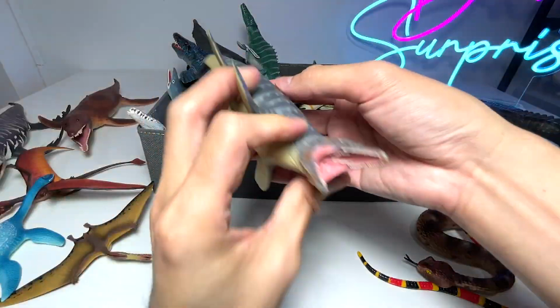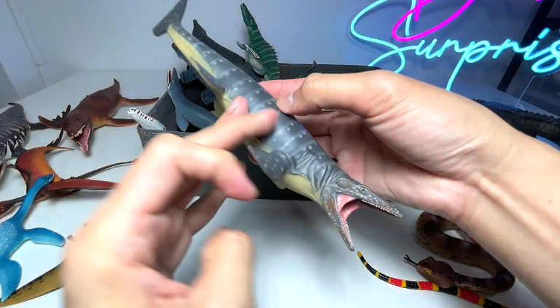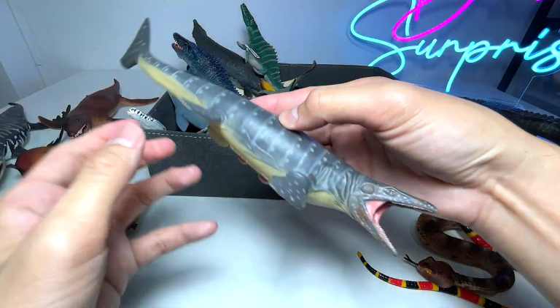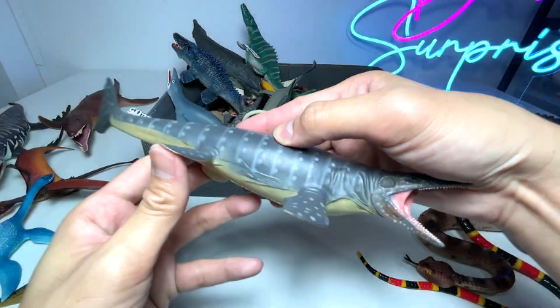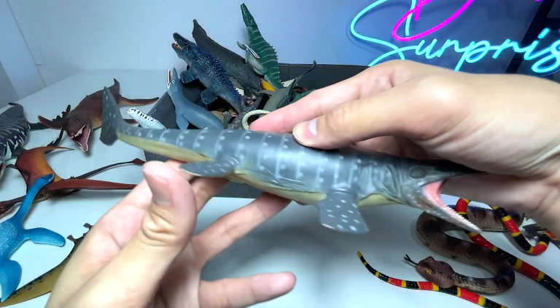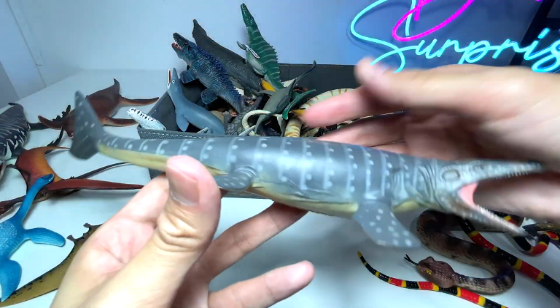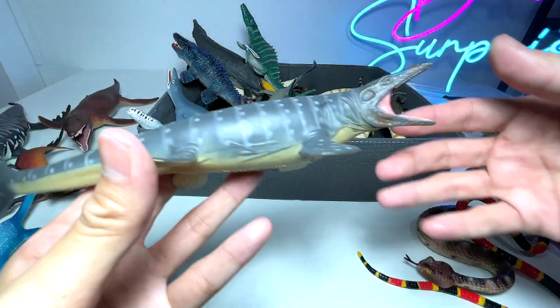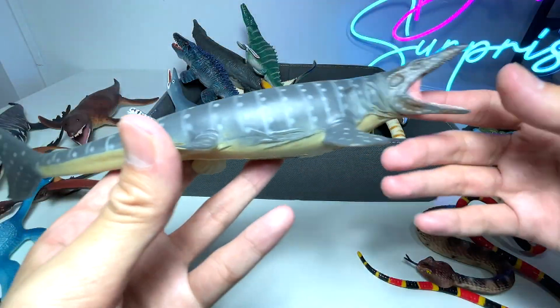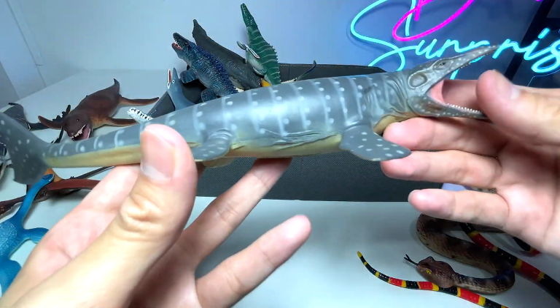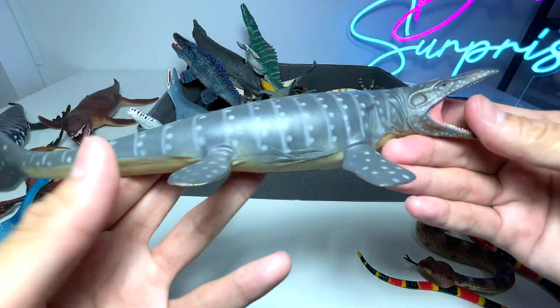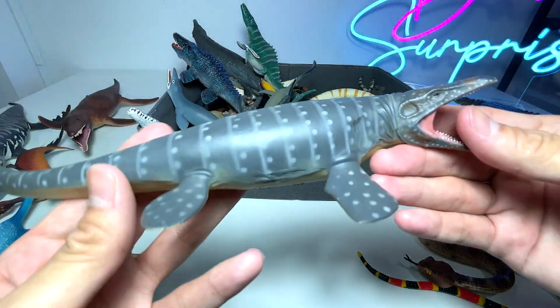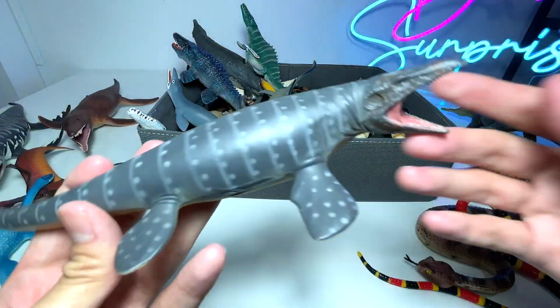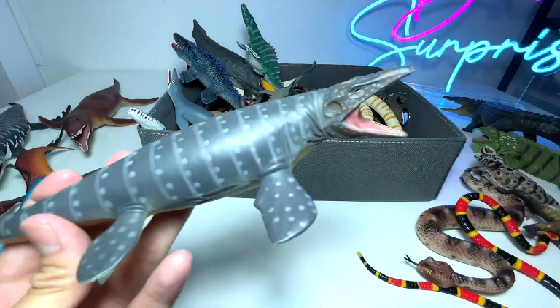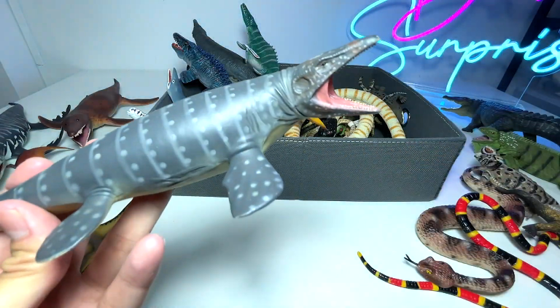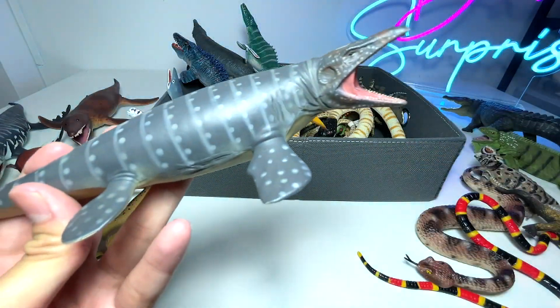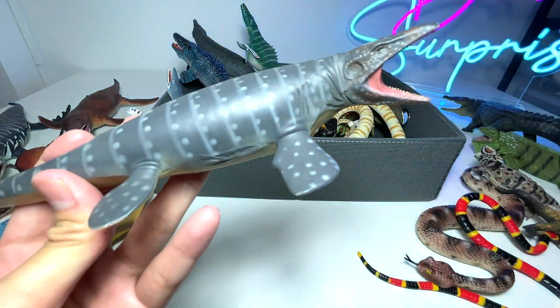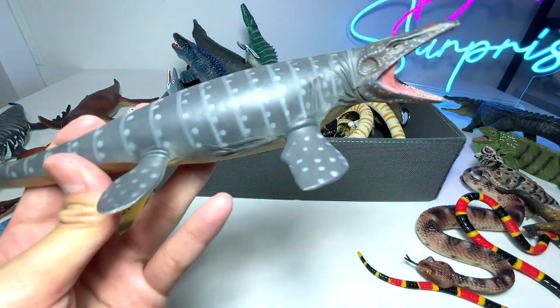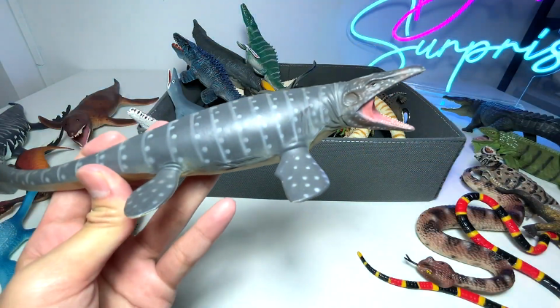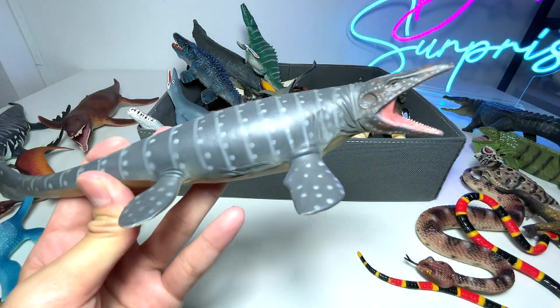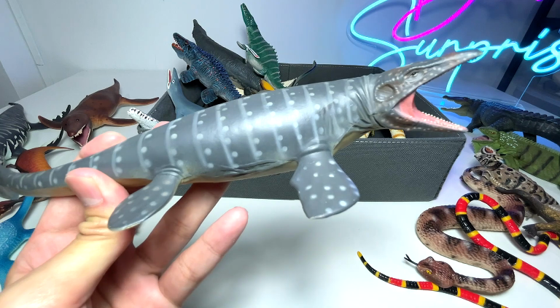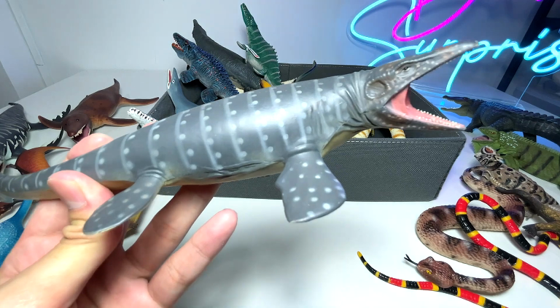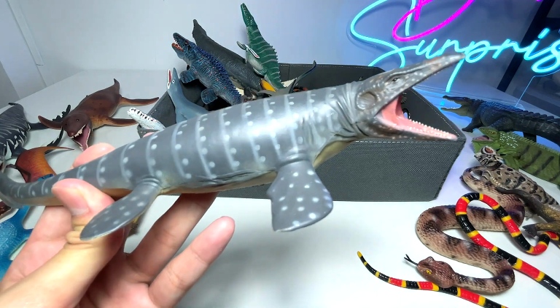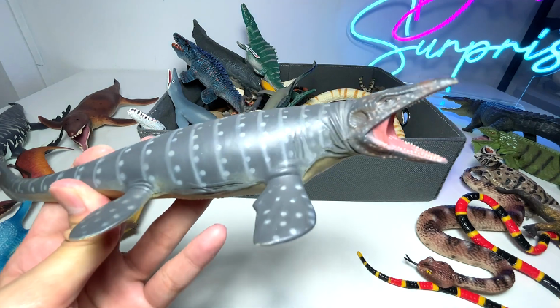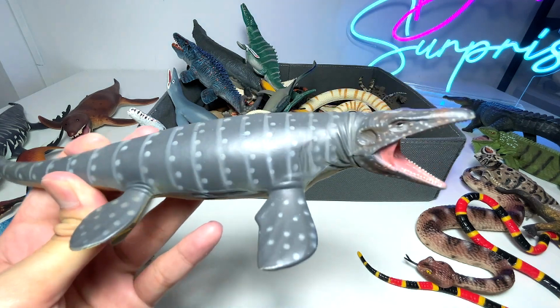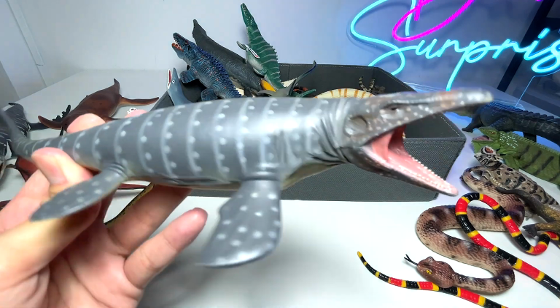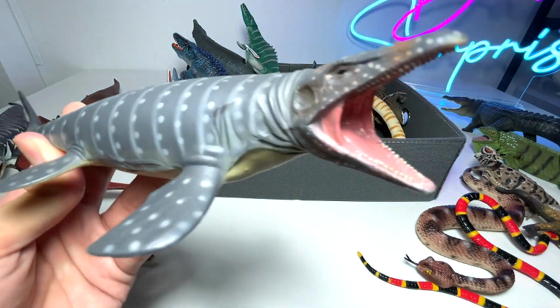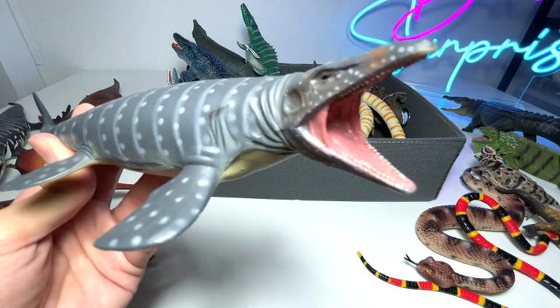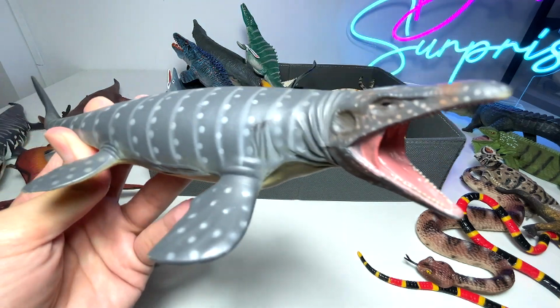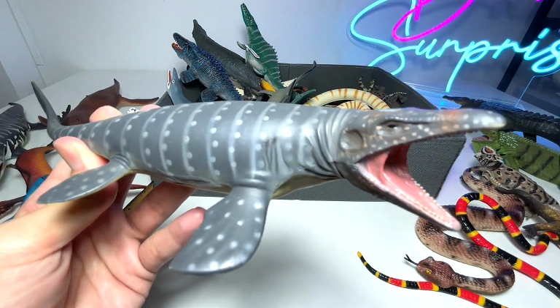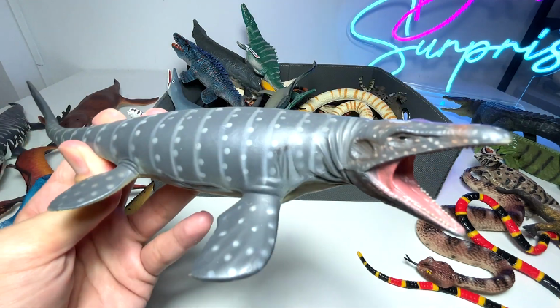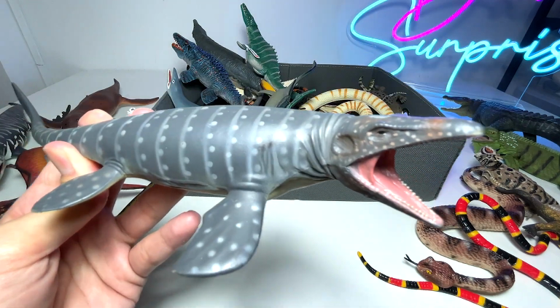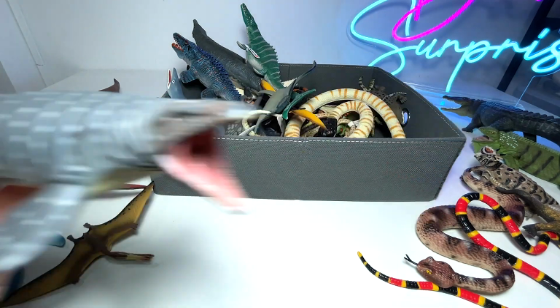Mosasaurus — which is my most favorite prehistoric marine reptile. It's the most famous one as well.